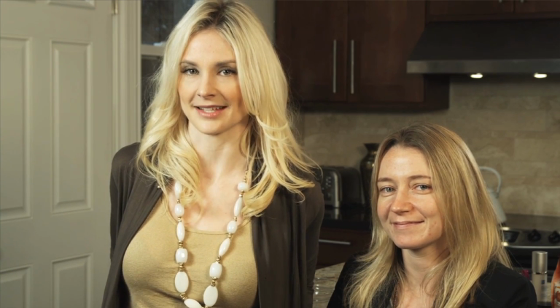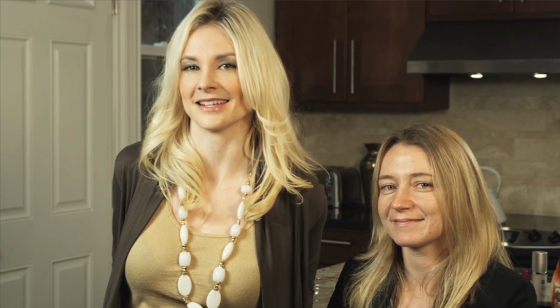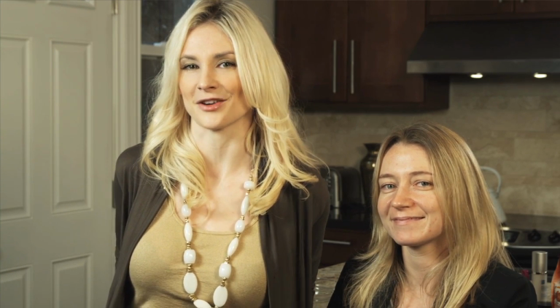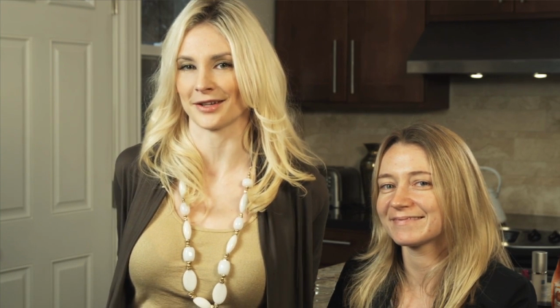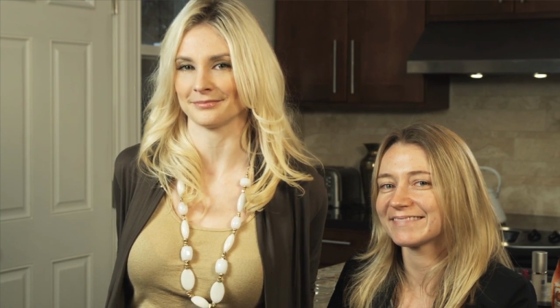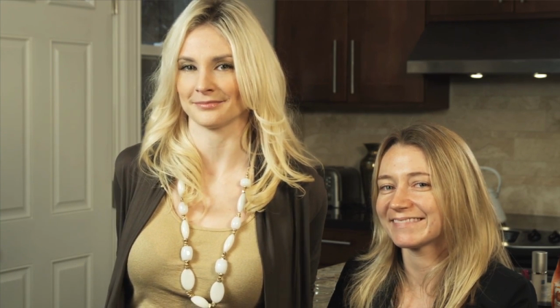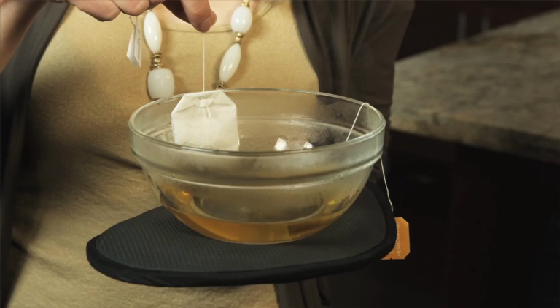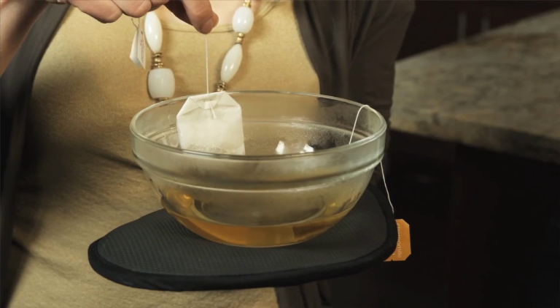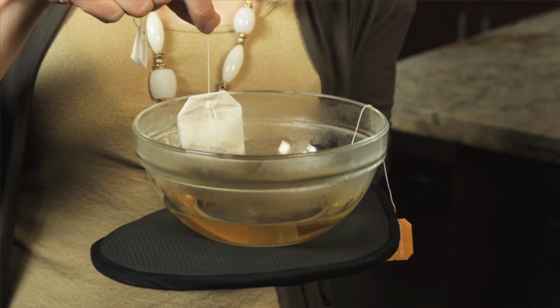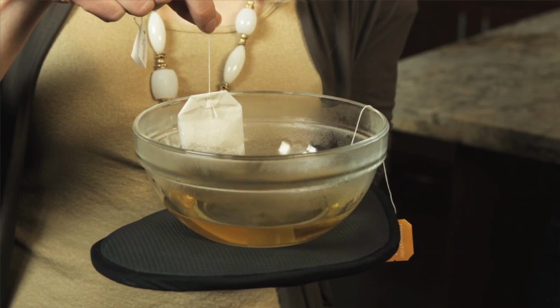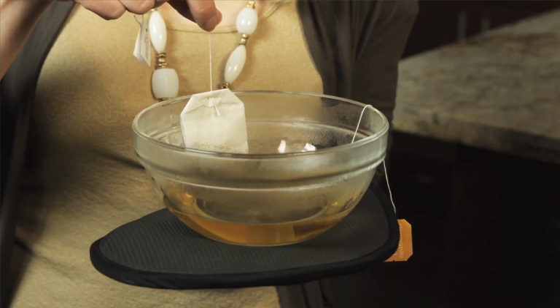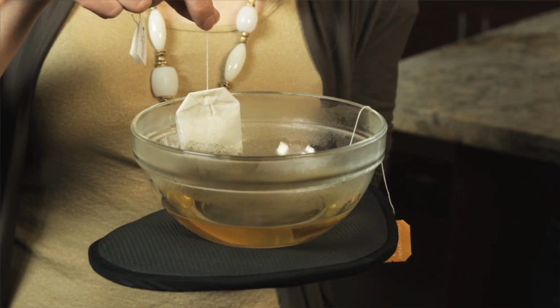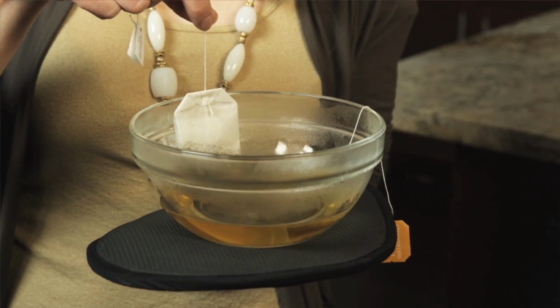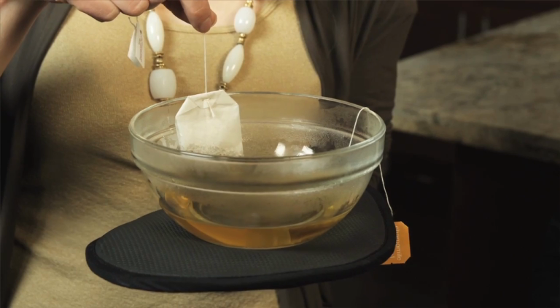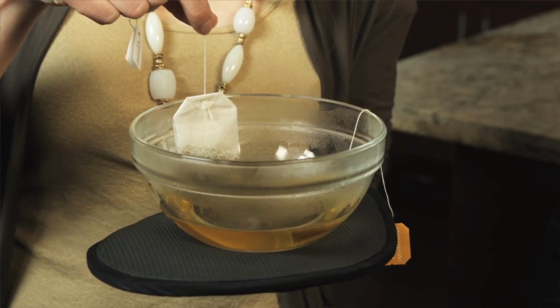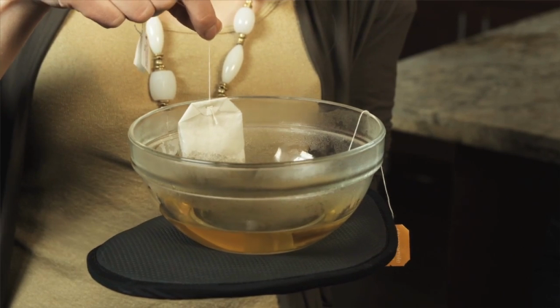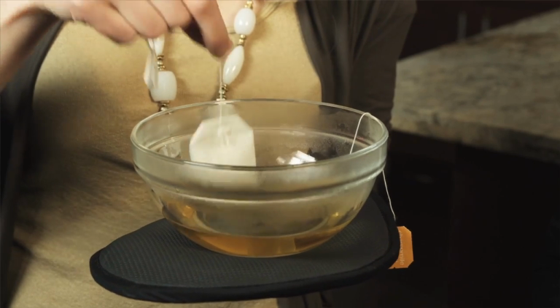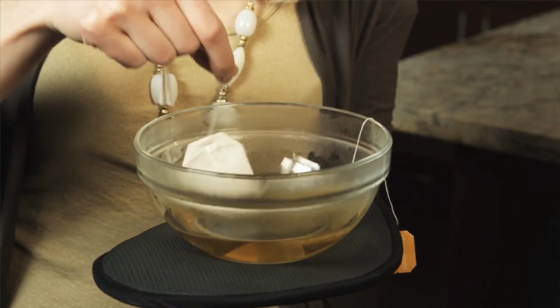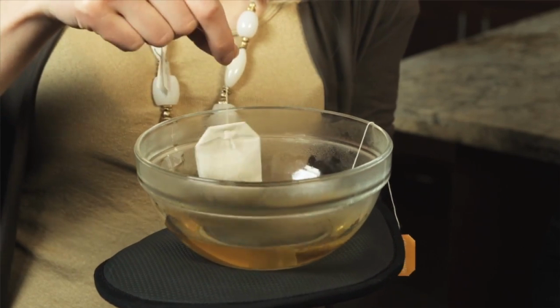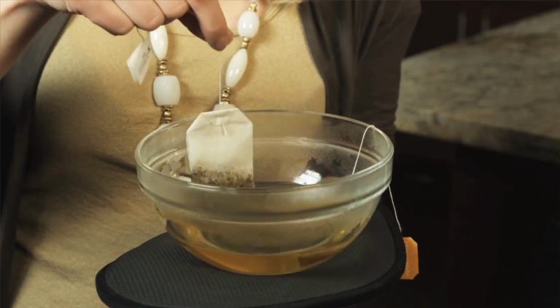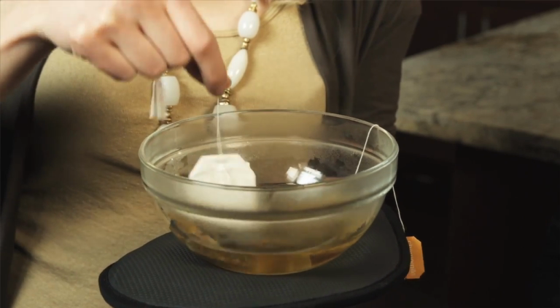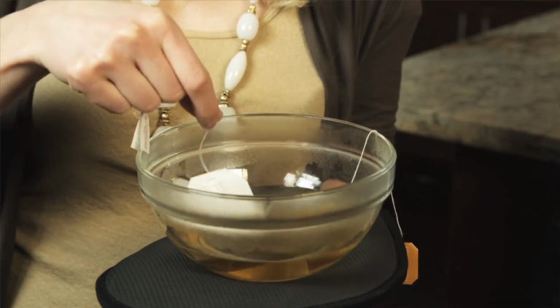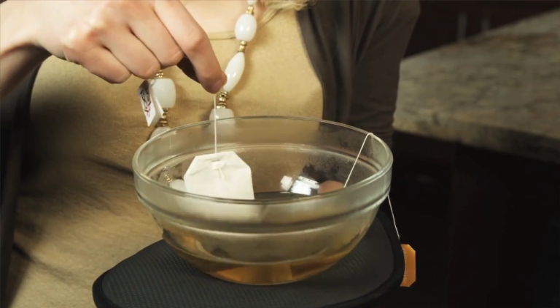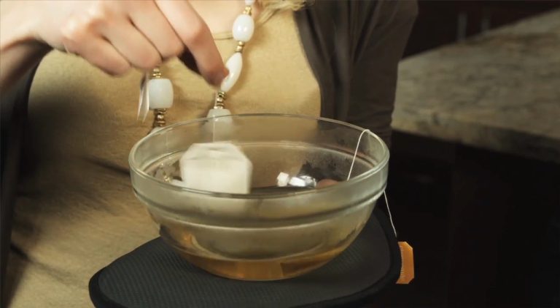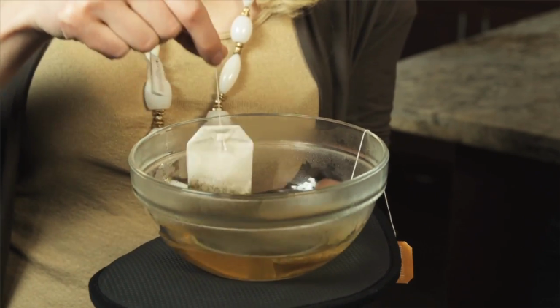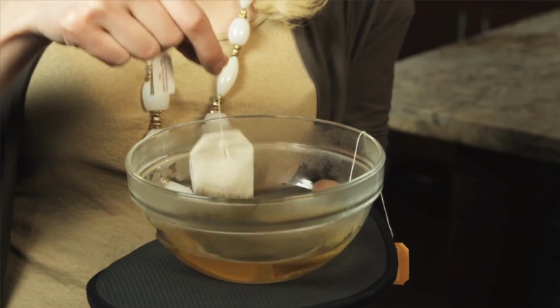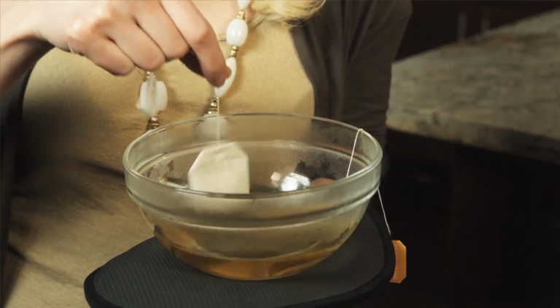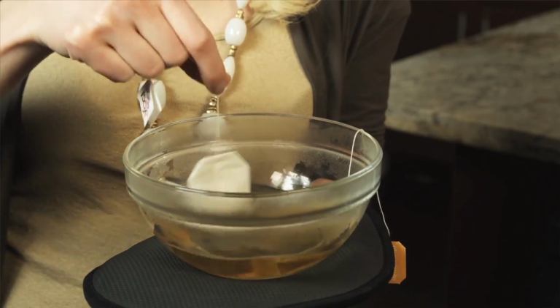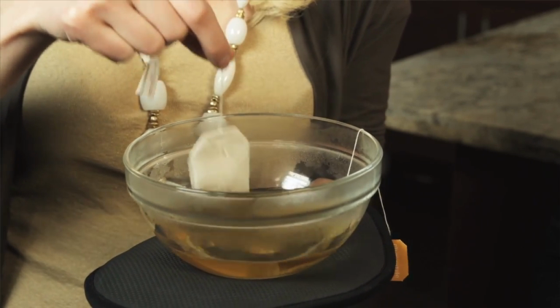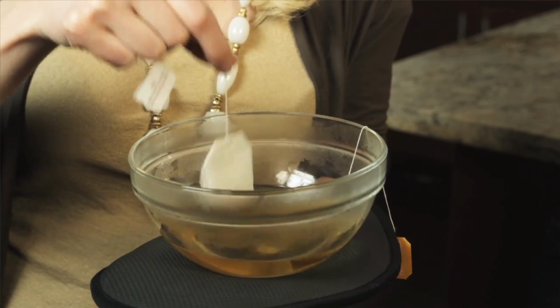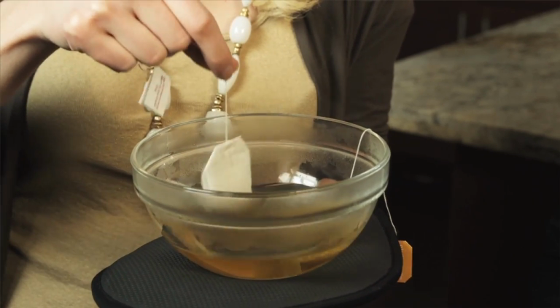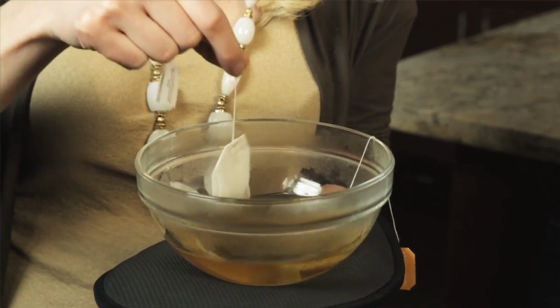Let's get started. Add your two tea bags to your hot water and let steep for five to ten minutes.